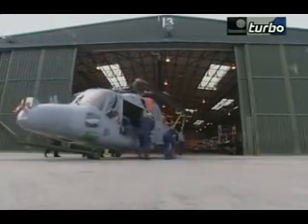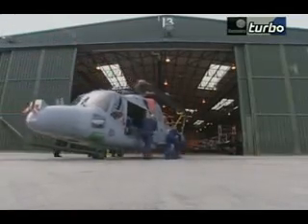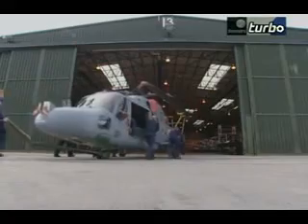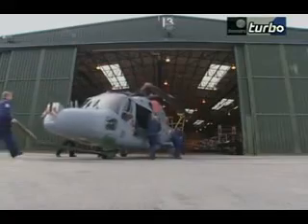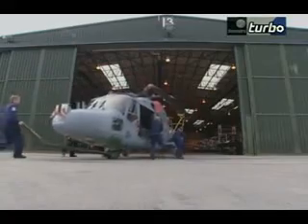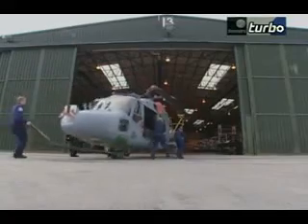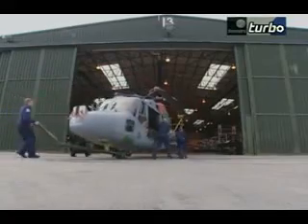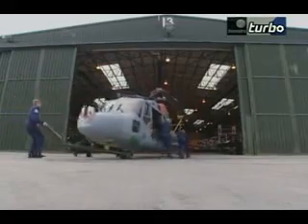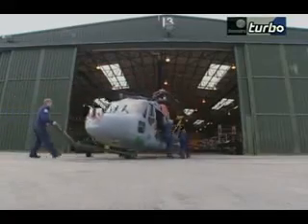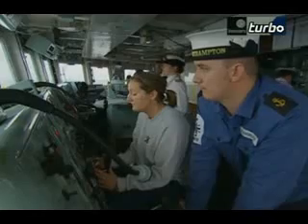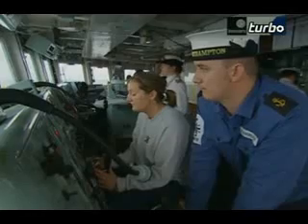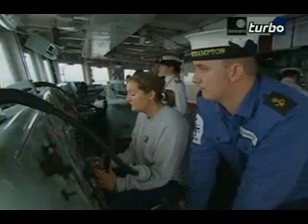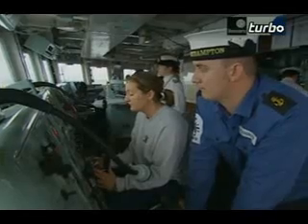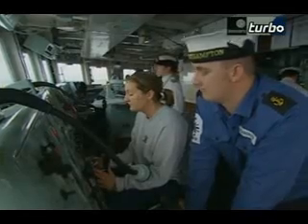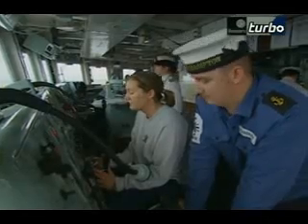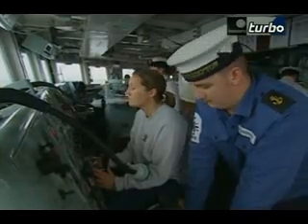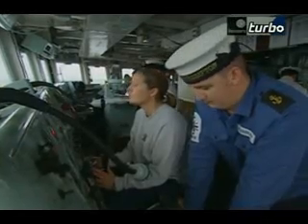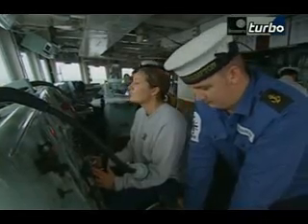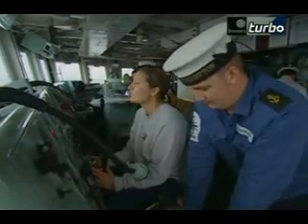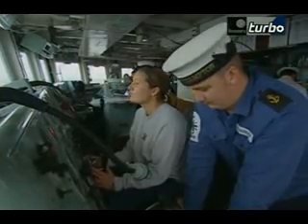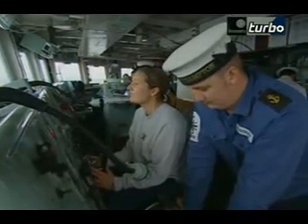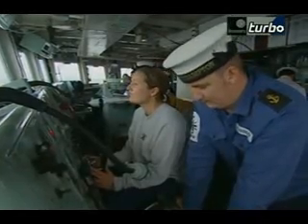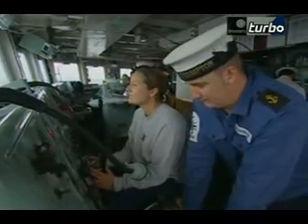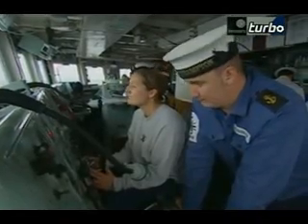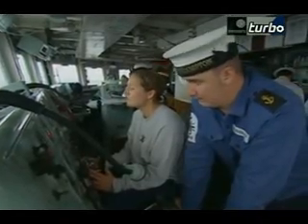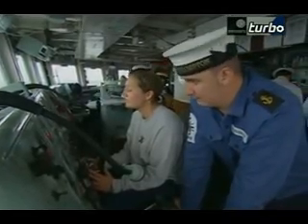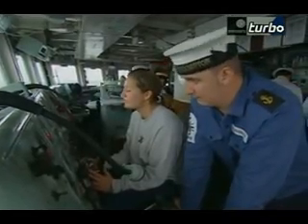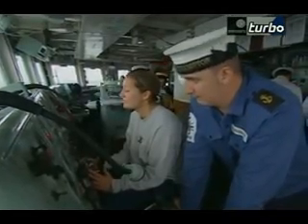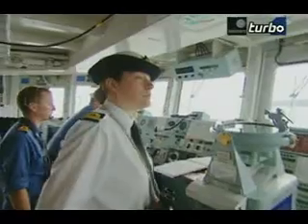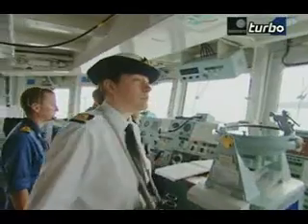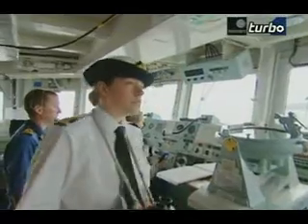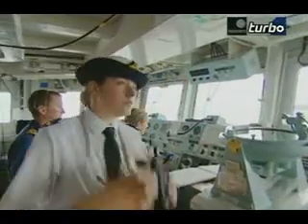After the break, HMS Southampton is hunting submarines off the coast of Scotland.